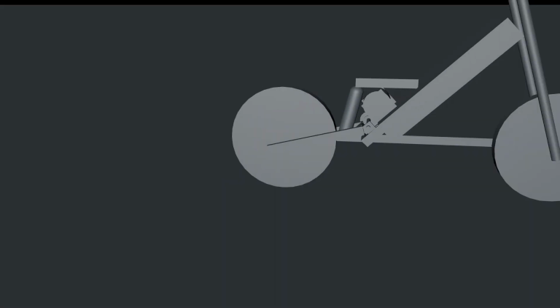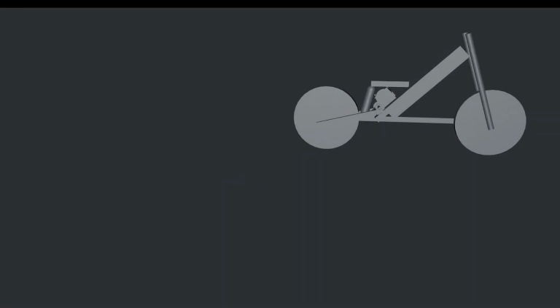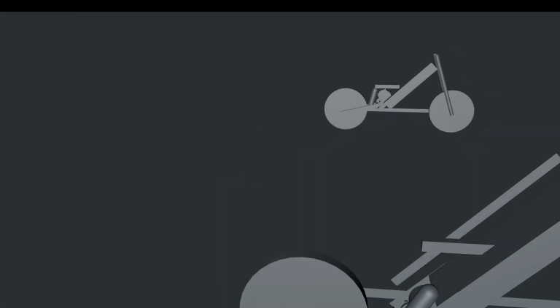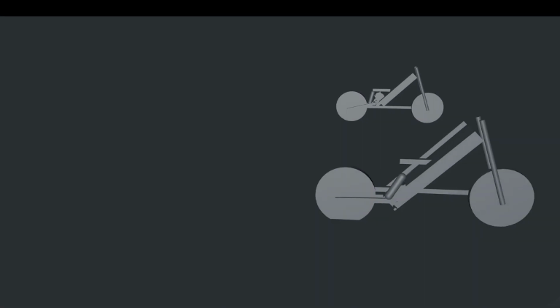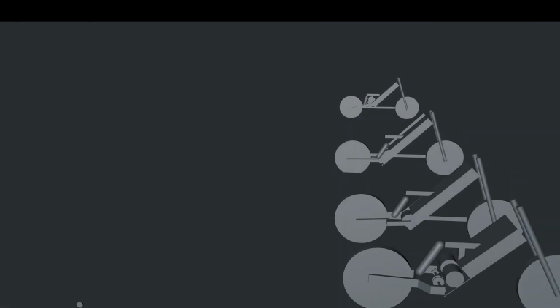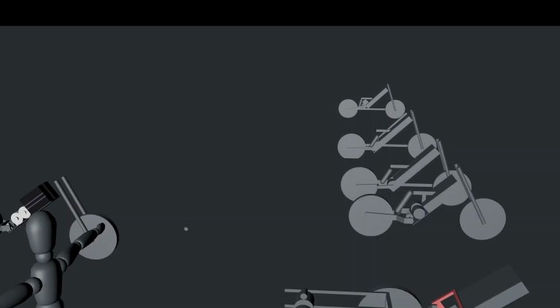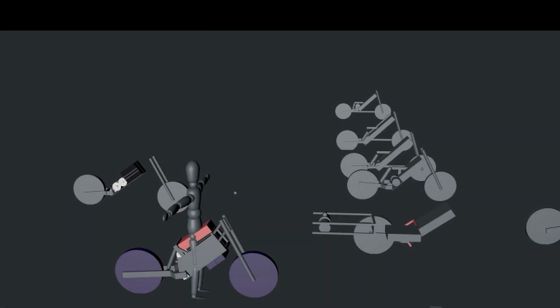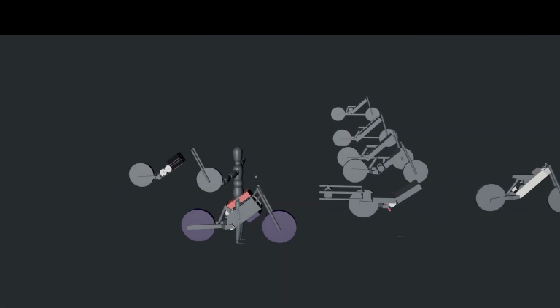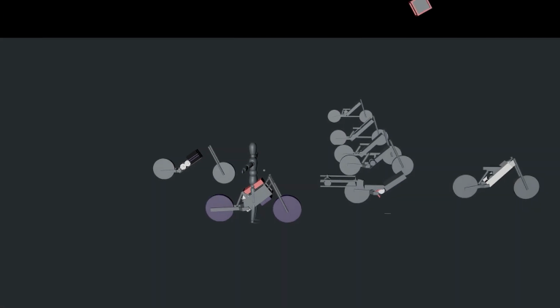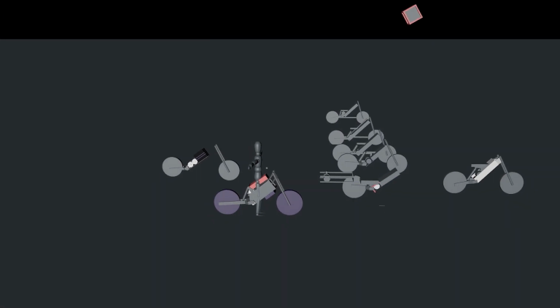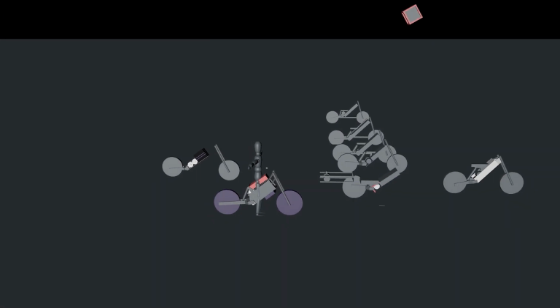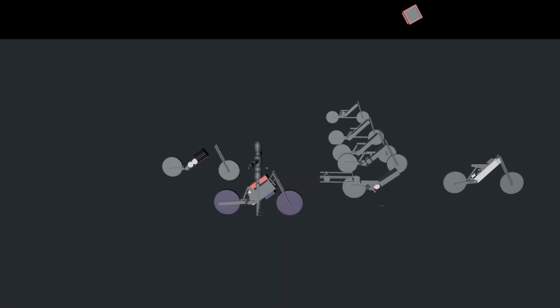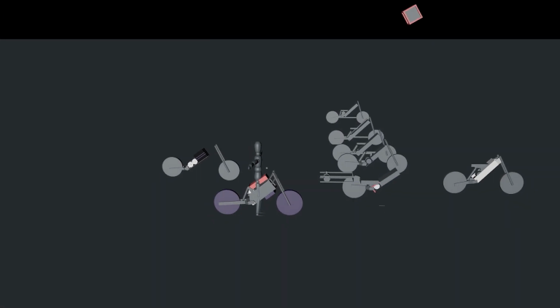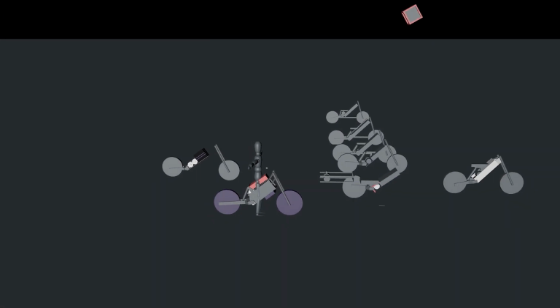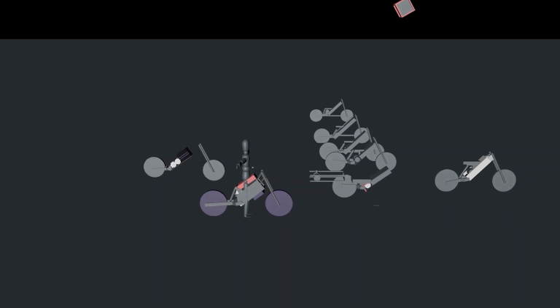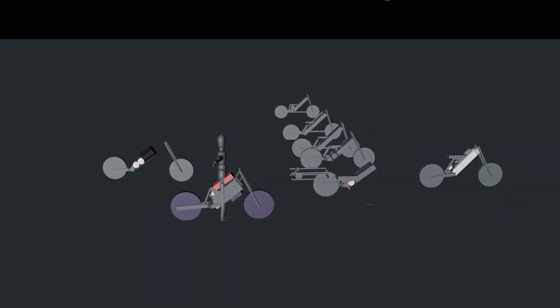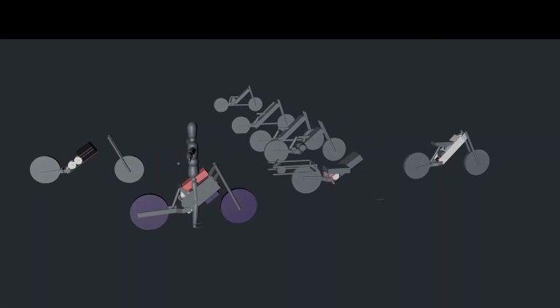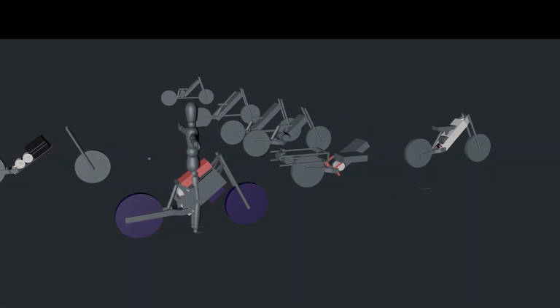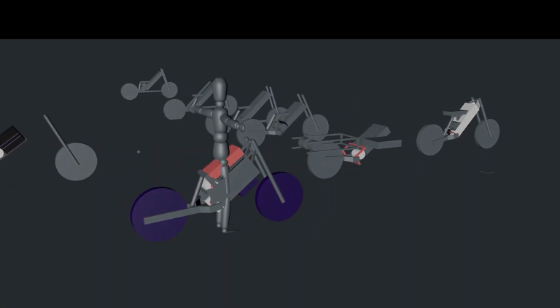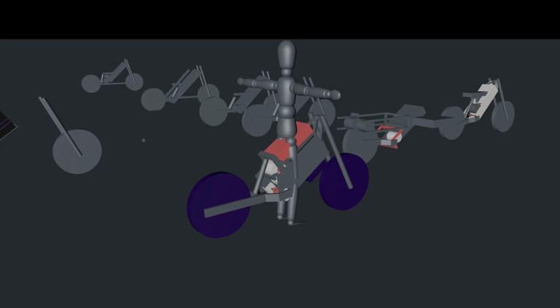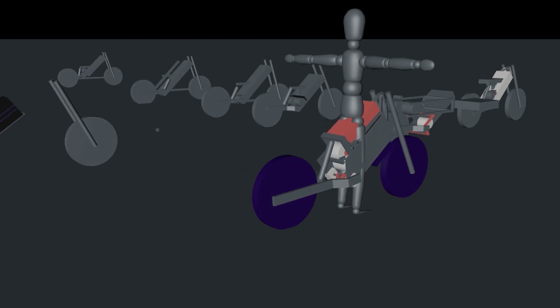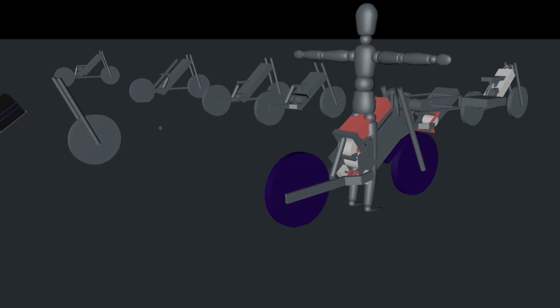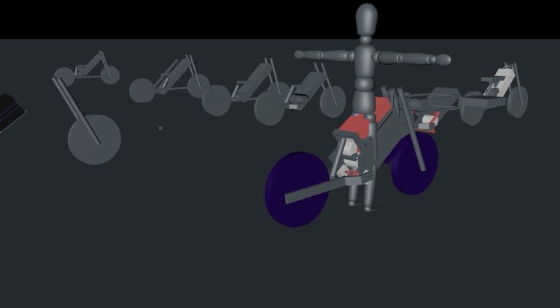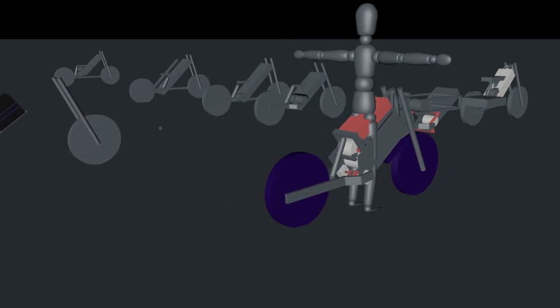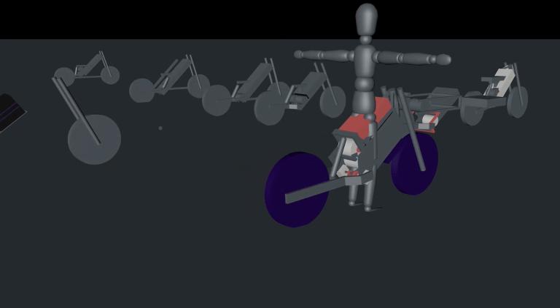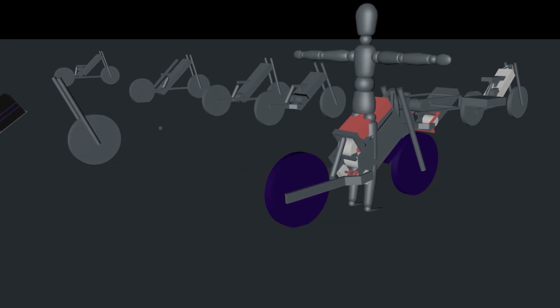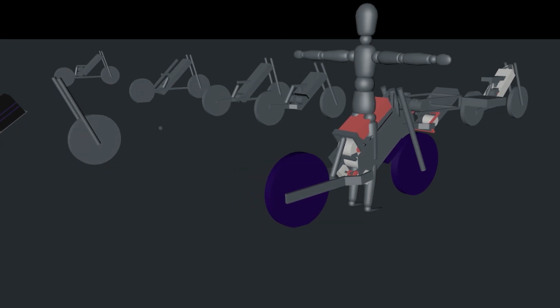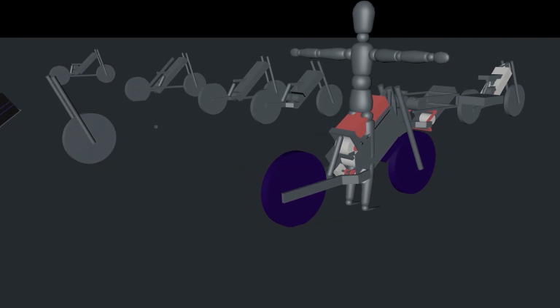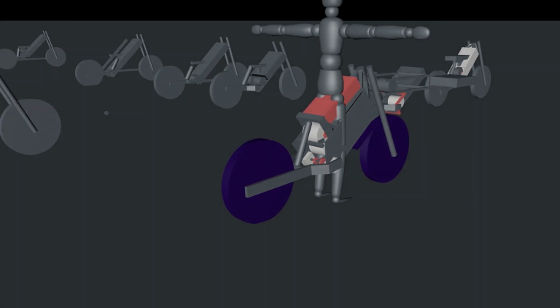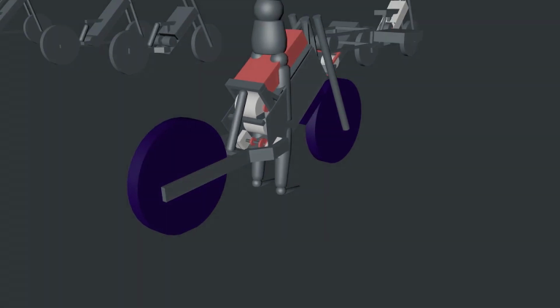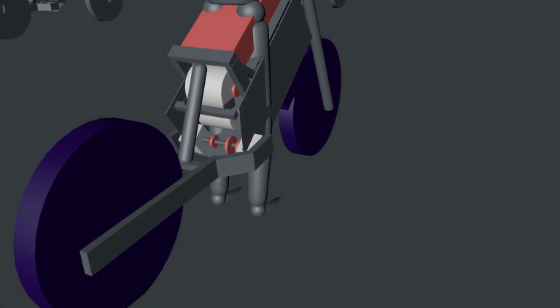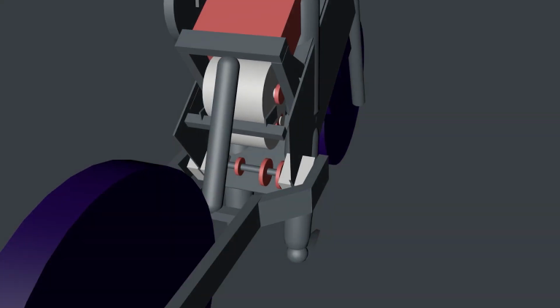I went through many, many different designs to get the right ground clearance, the right wheelbase, and the right dimensions of everything.